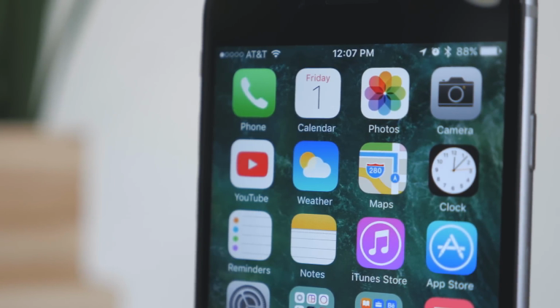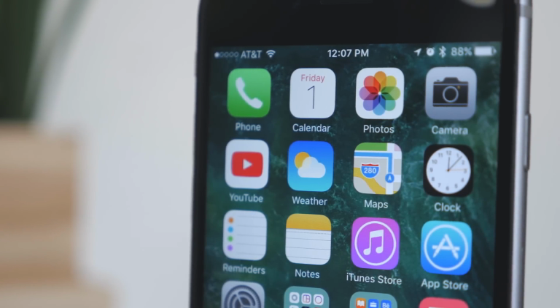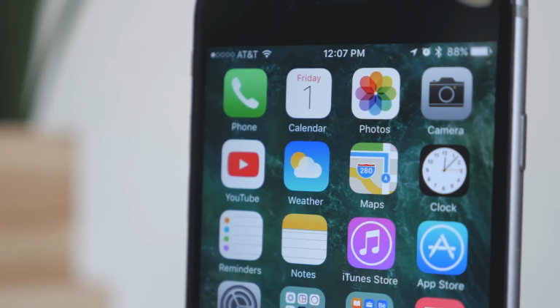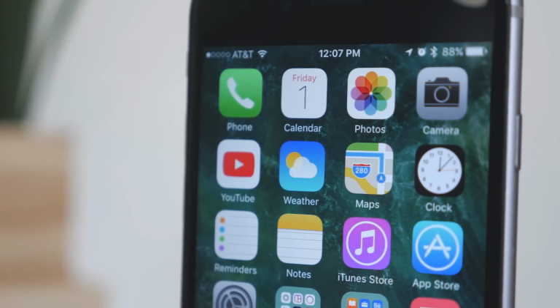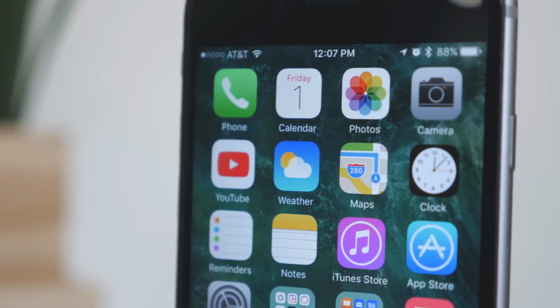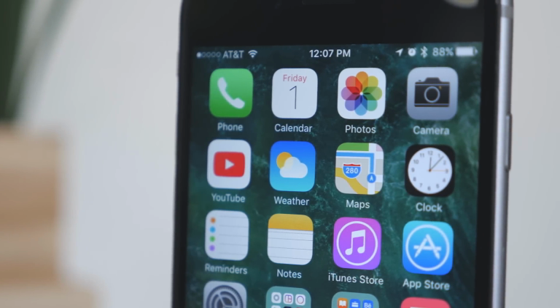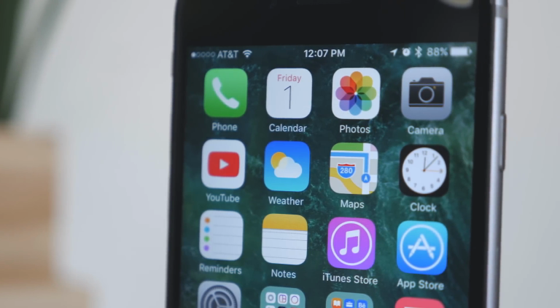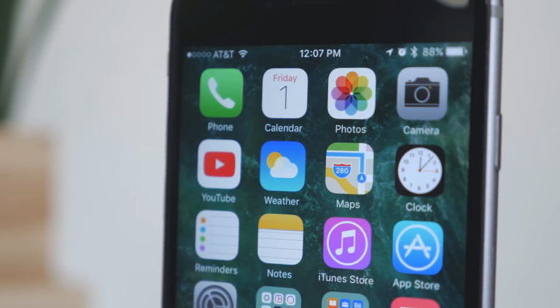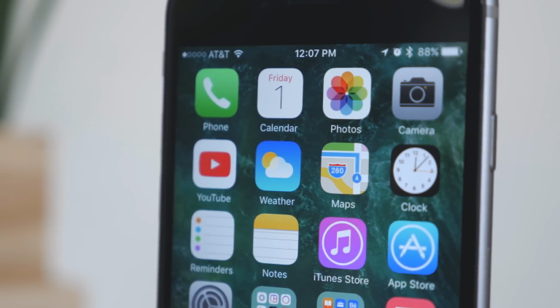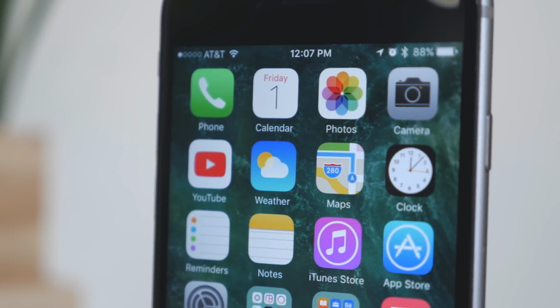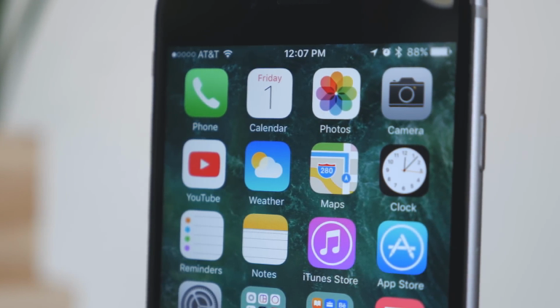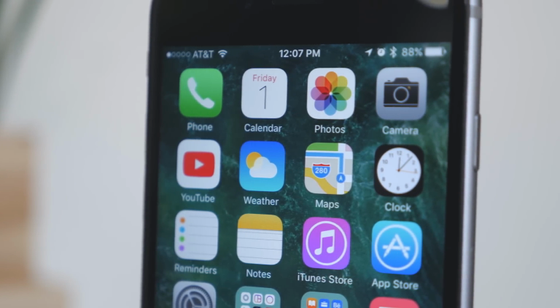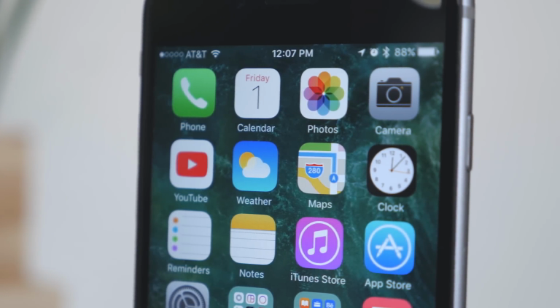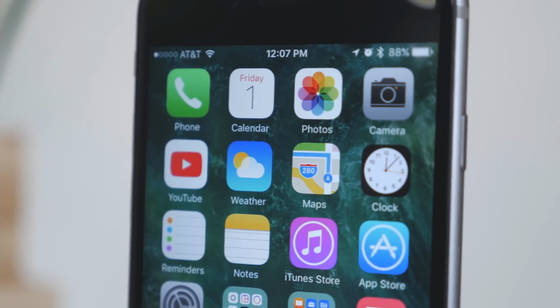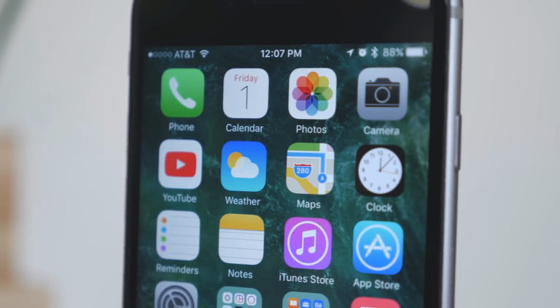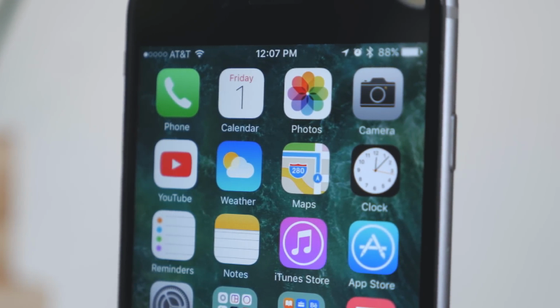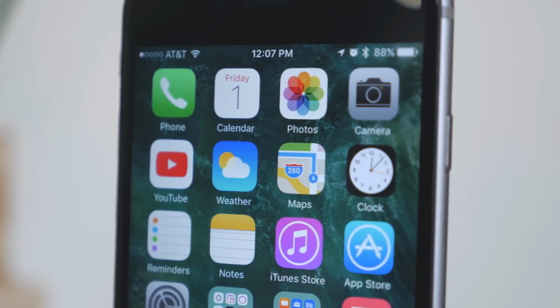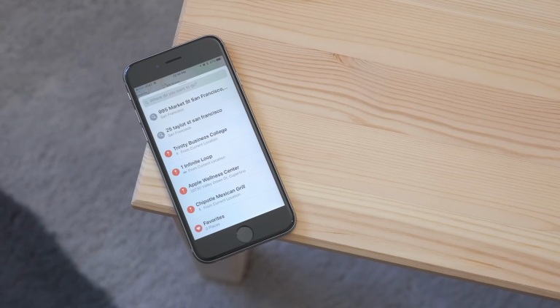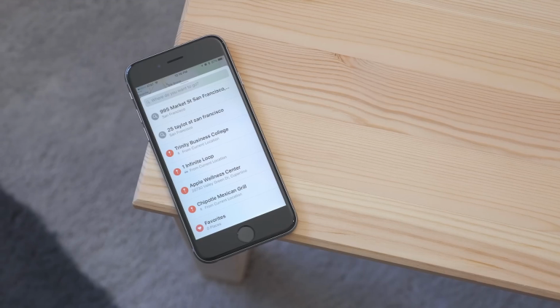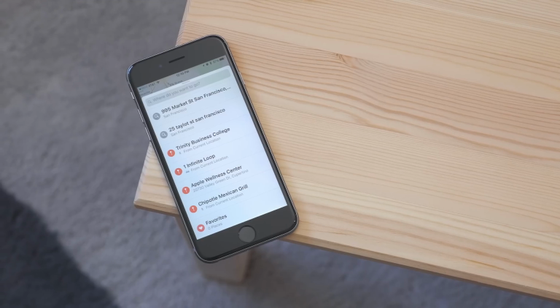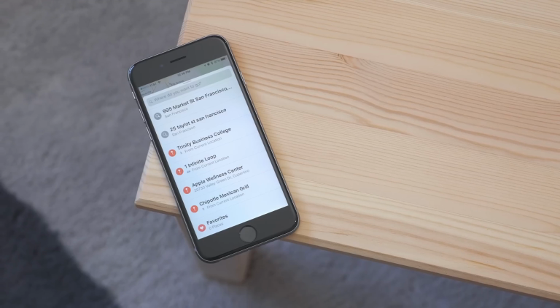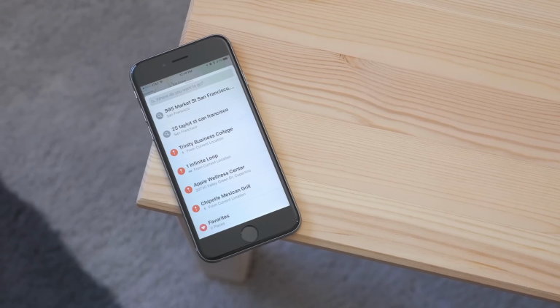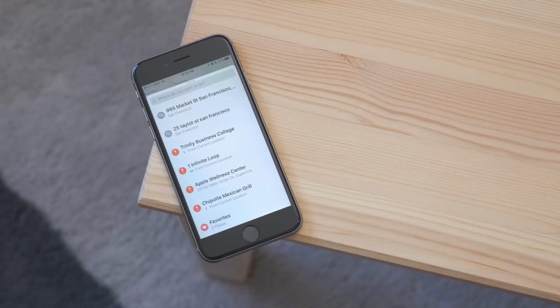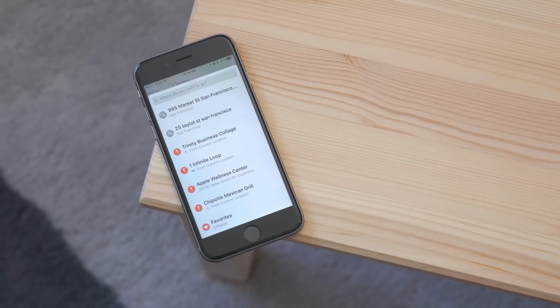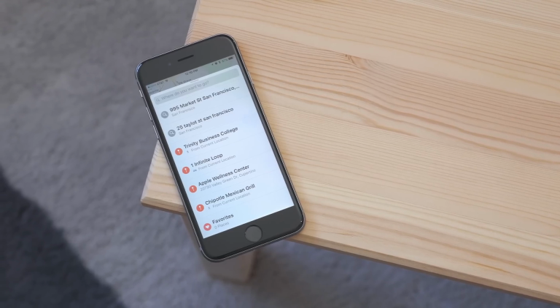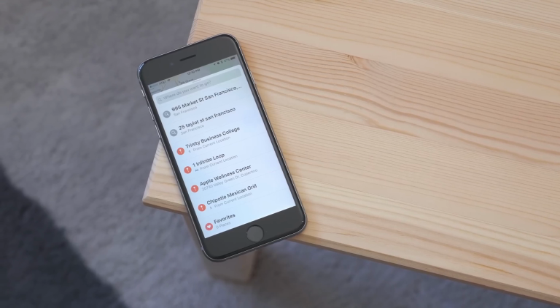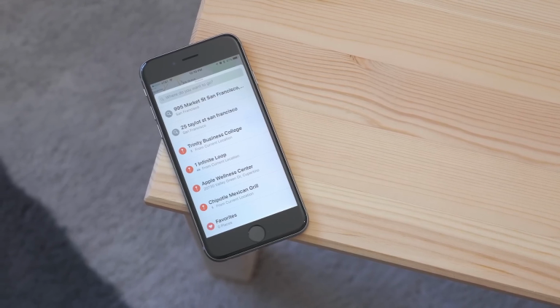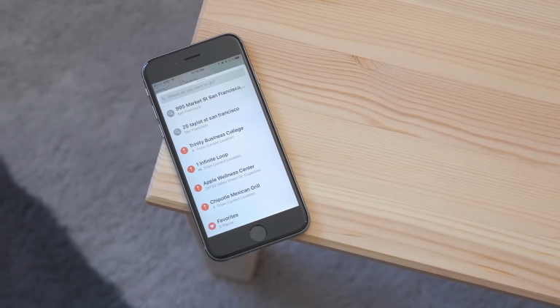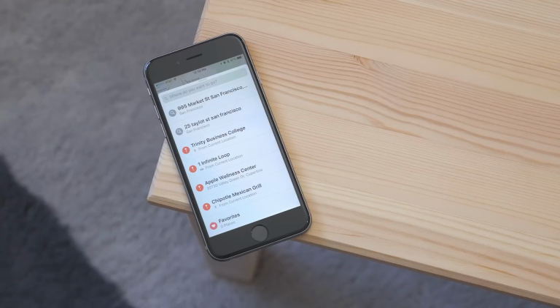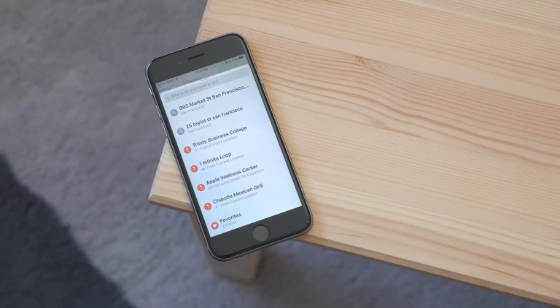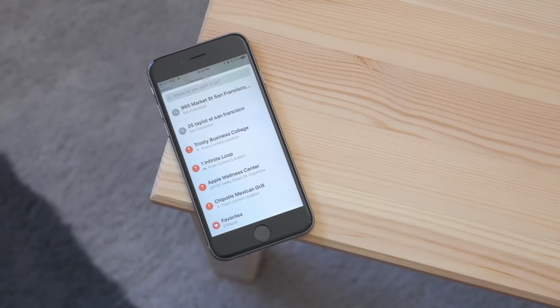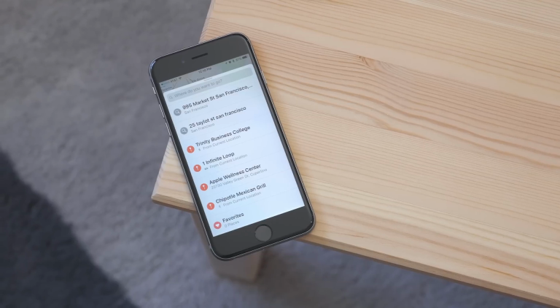That is Maps in iOS 10. It's still in beta, so there may be some changes, but this lets us know what to expect in the fall.